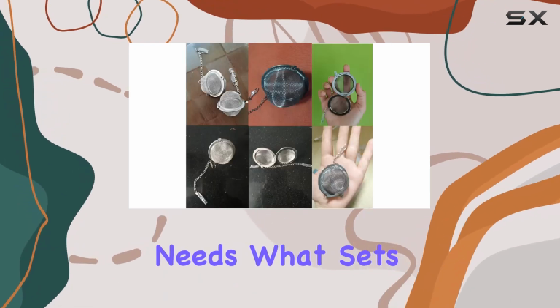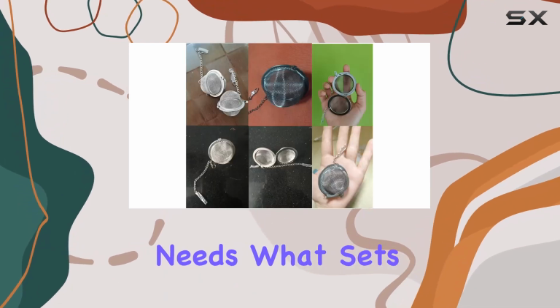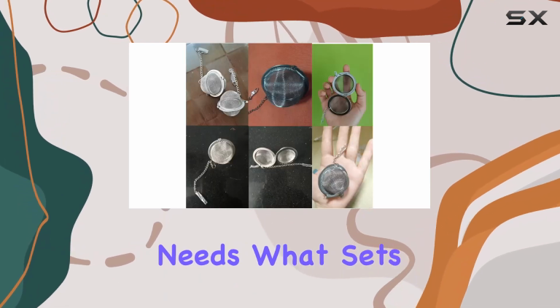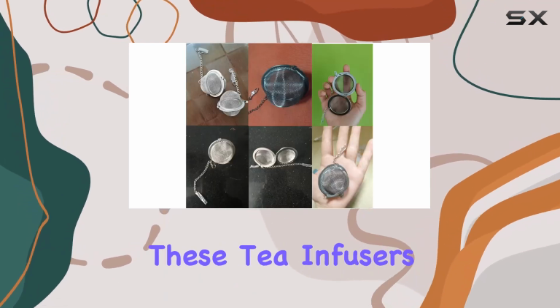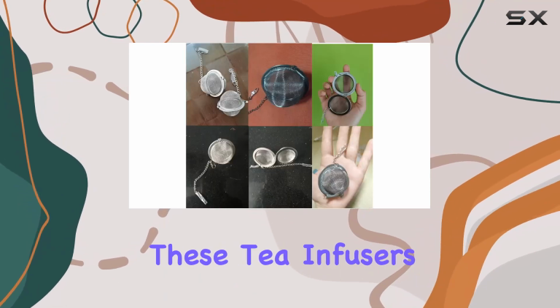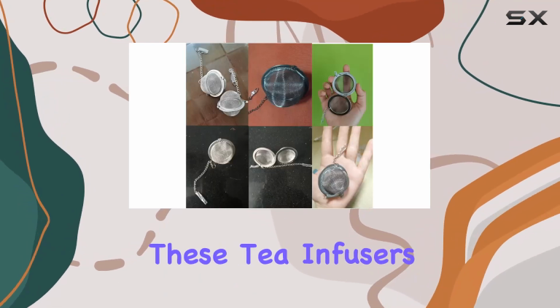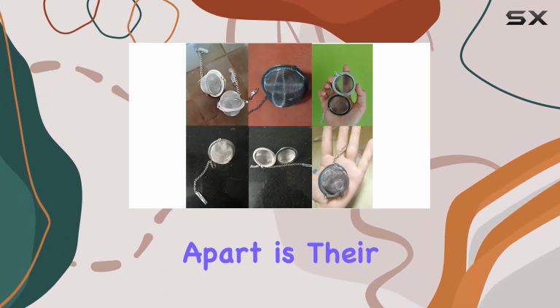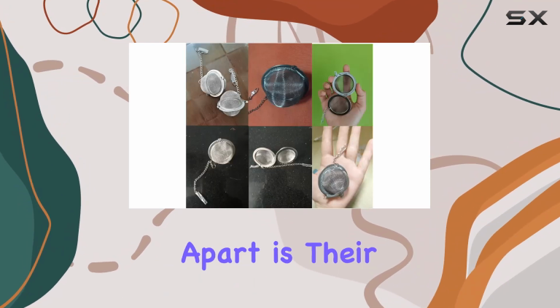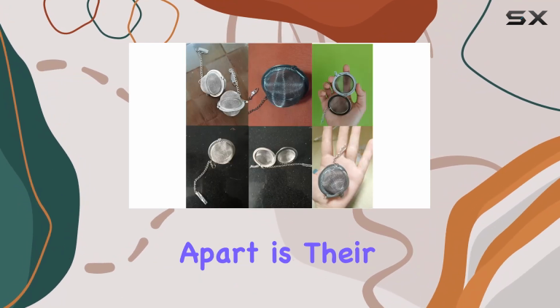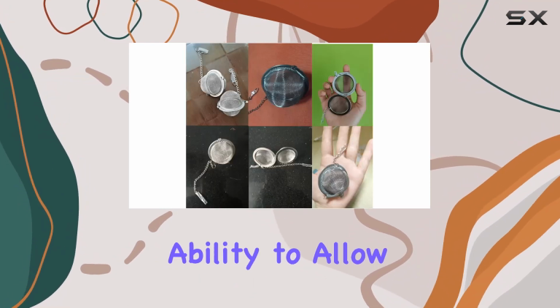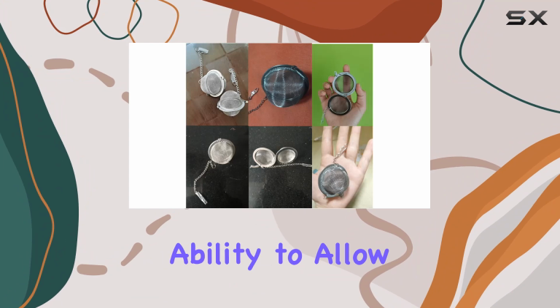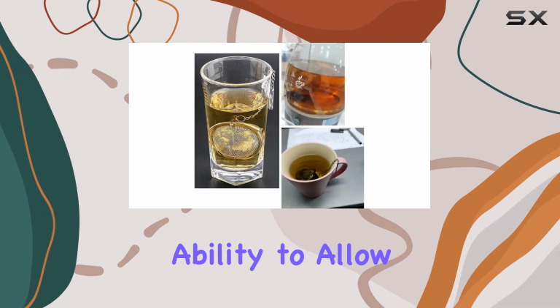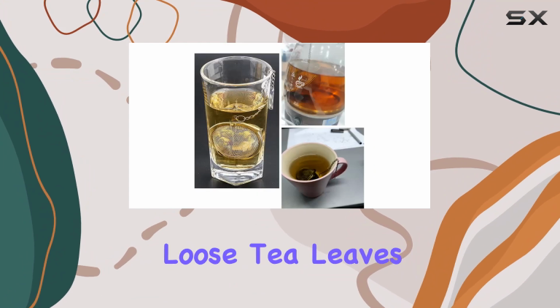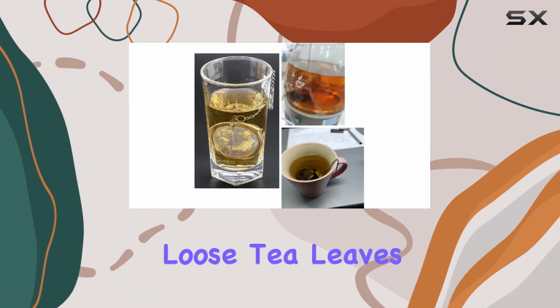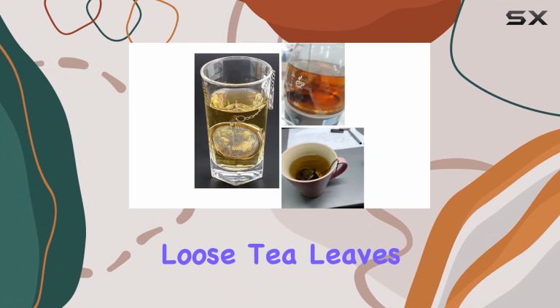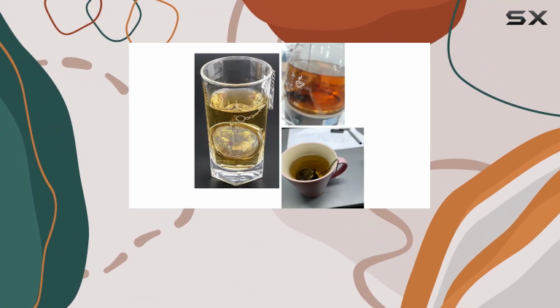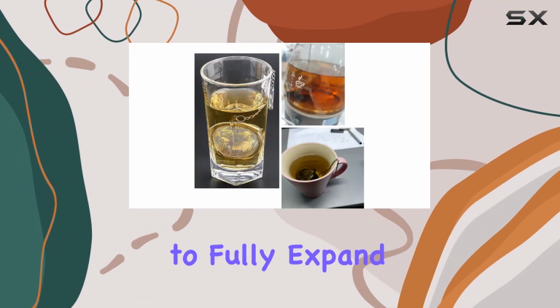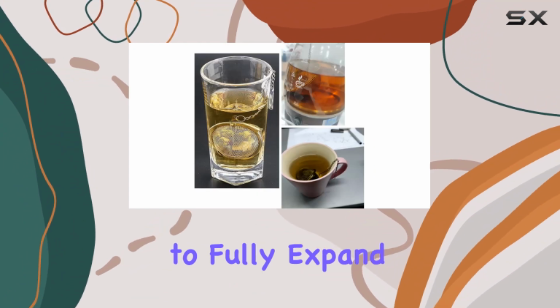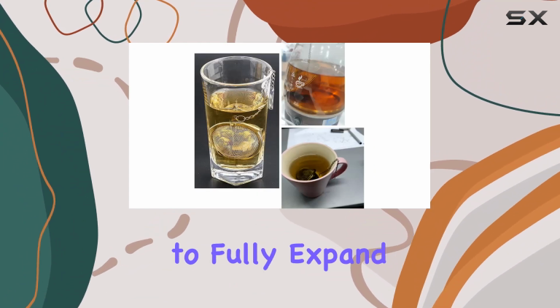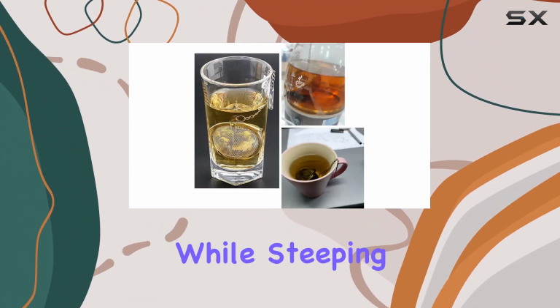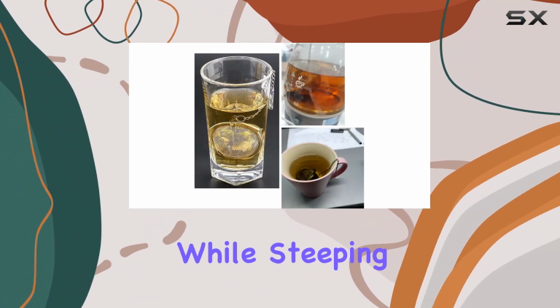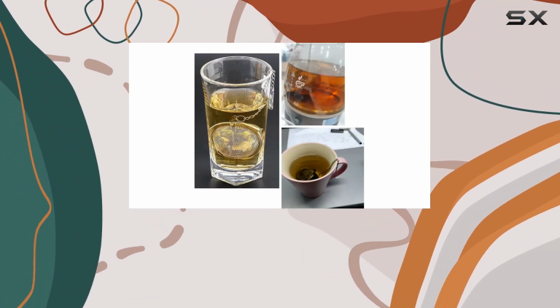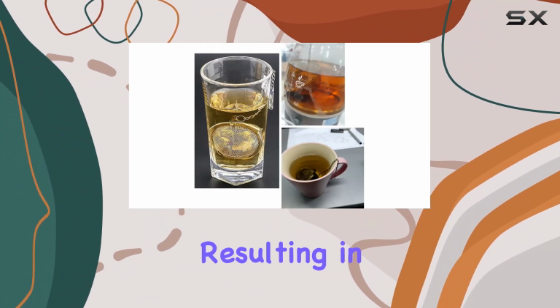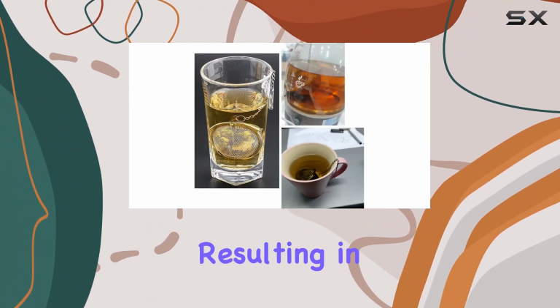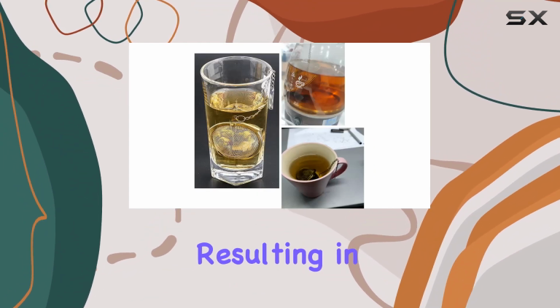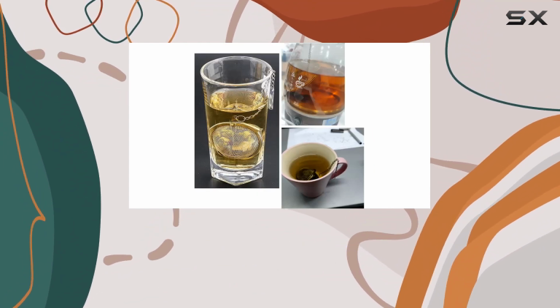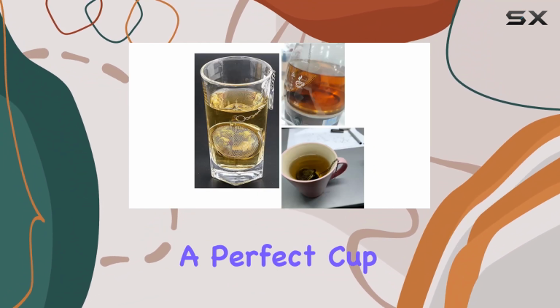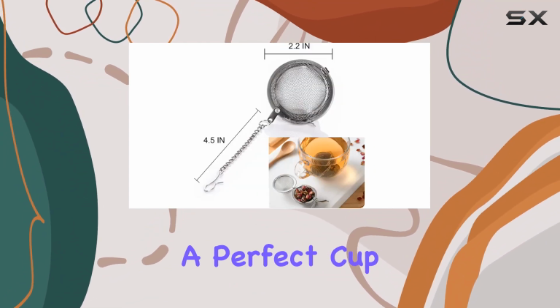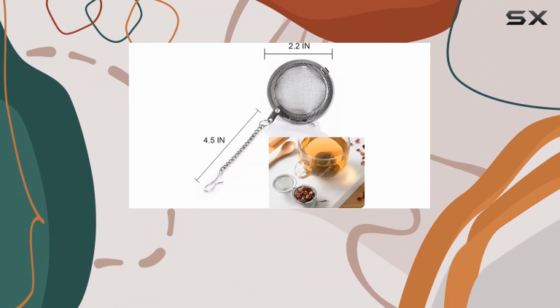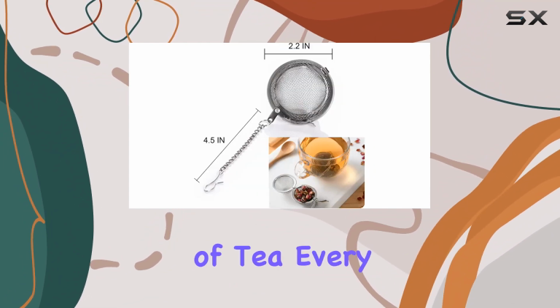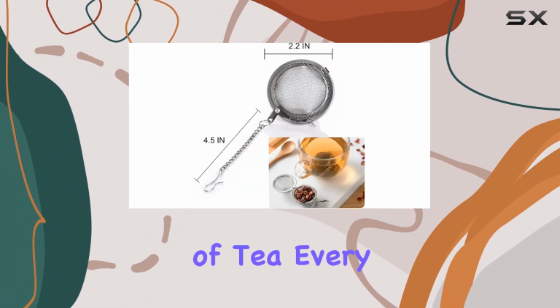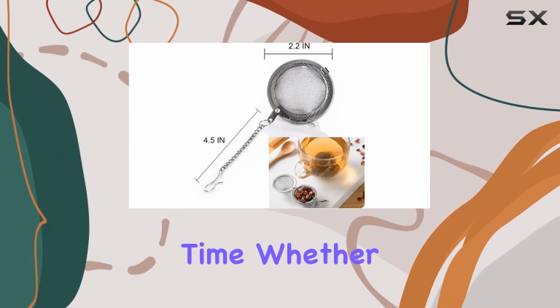What sets these tea infusers apart is their ability to allow loose tea leaves to fully expand while steeping, resulting in a perfect cup of tea every time.